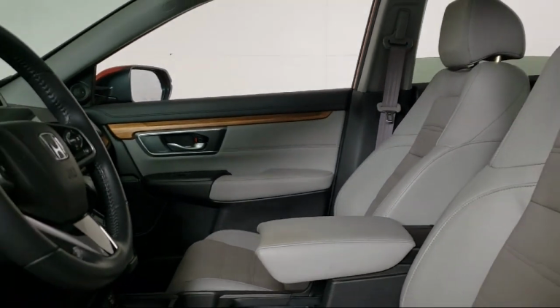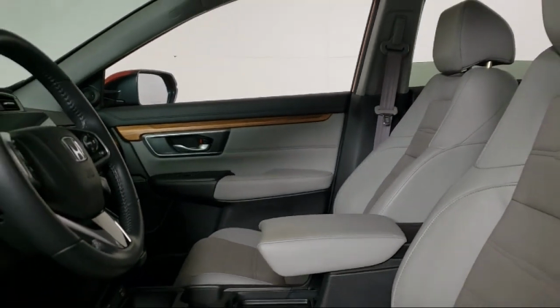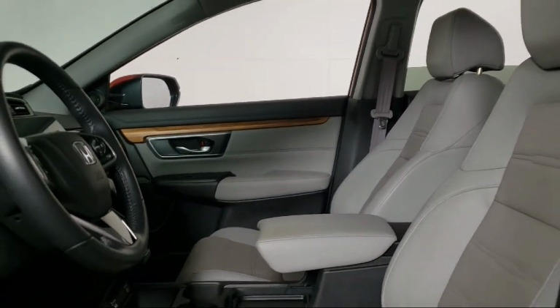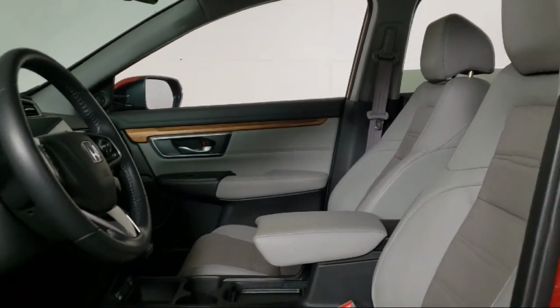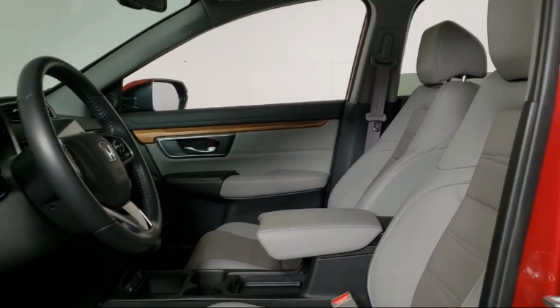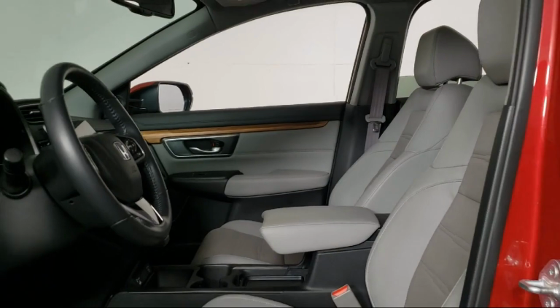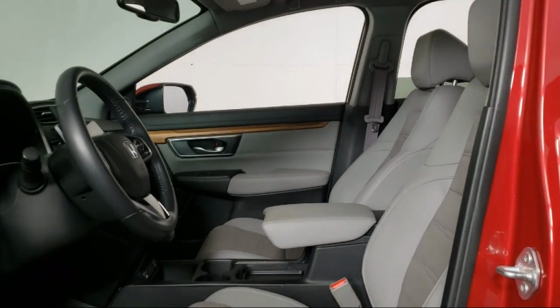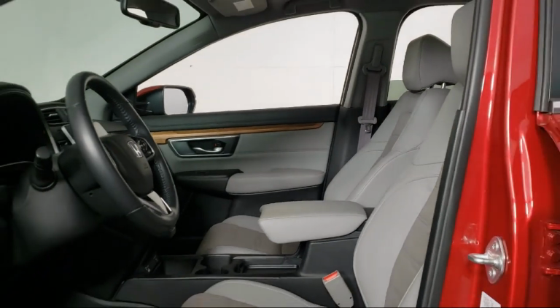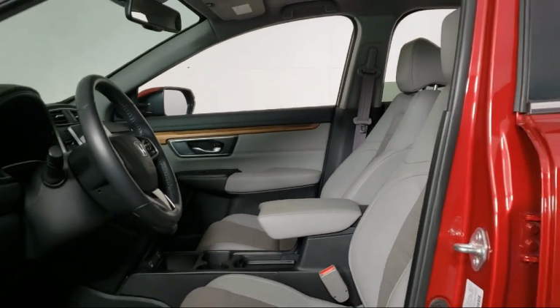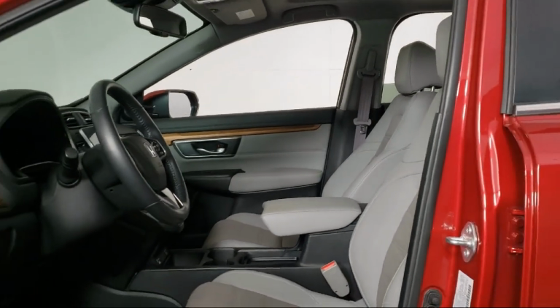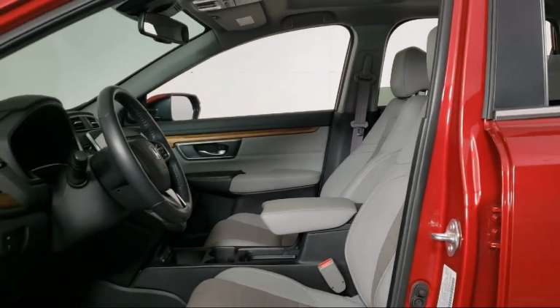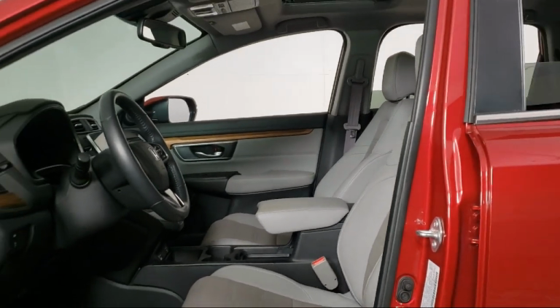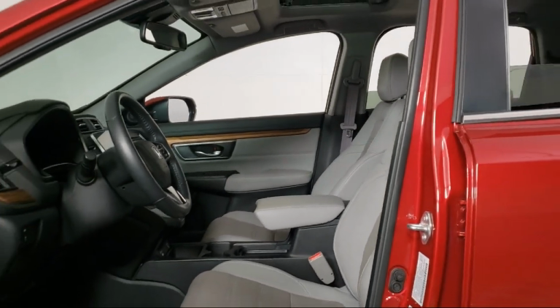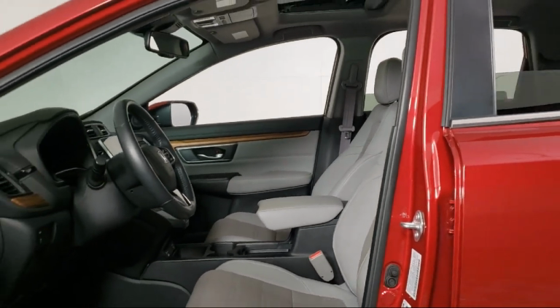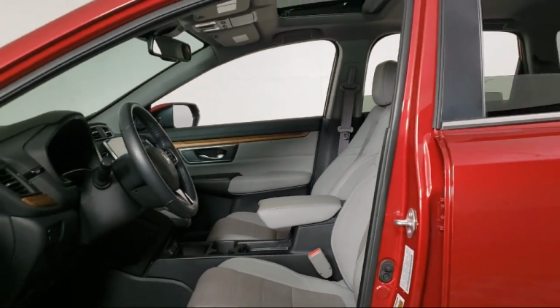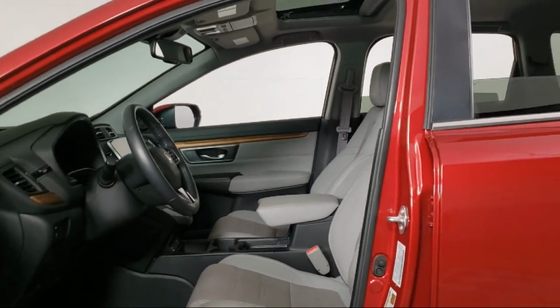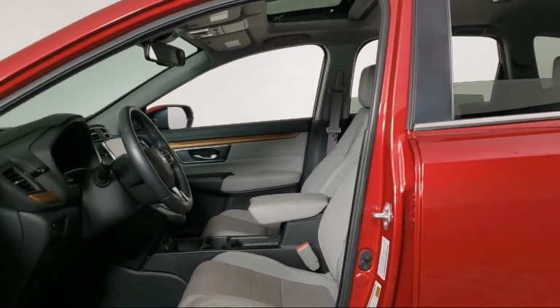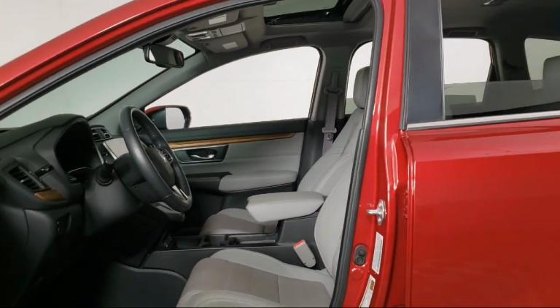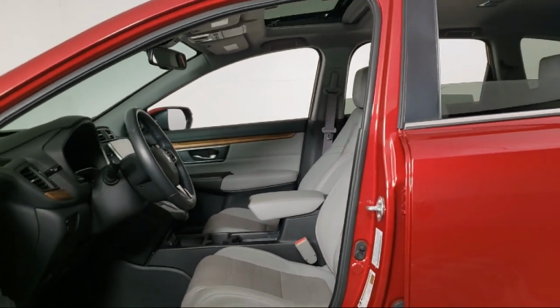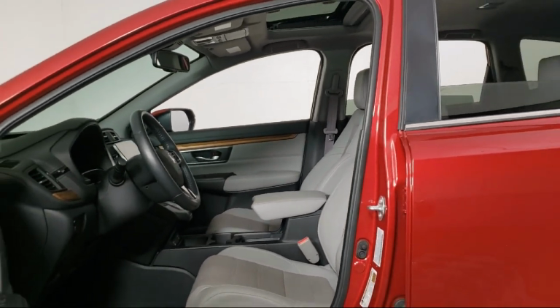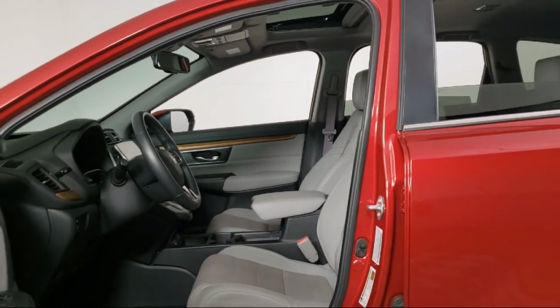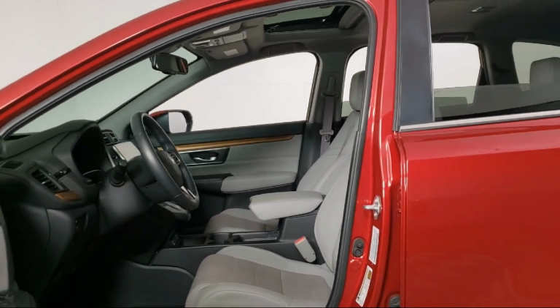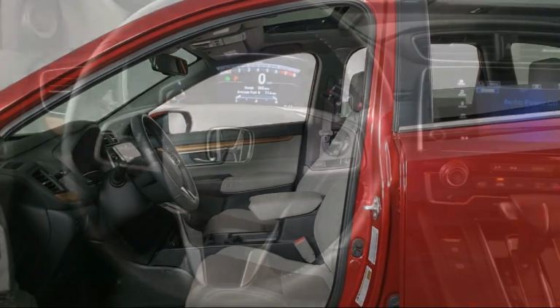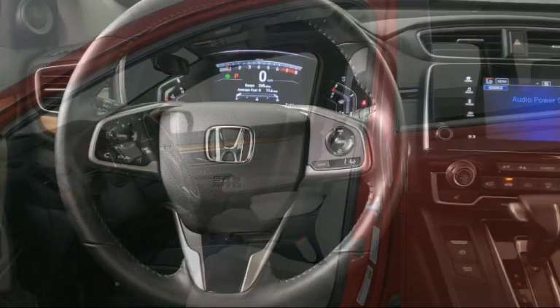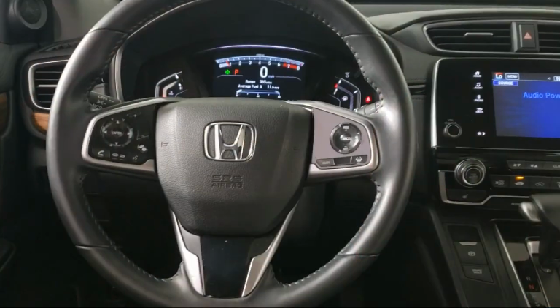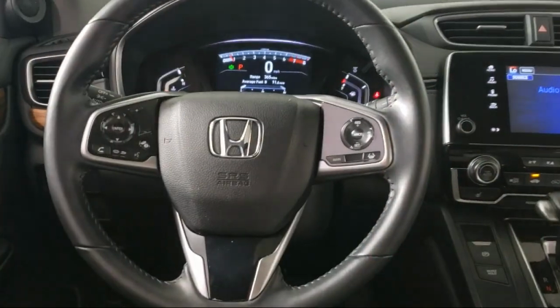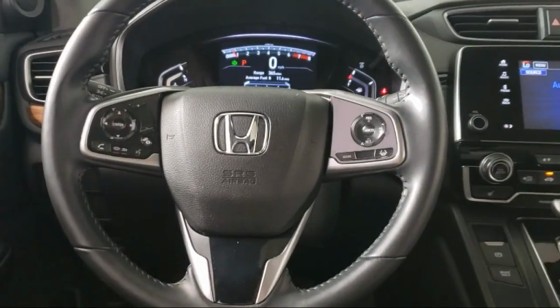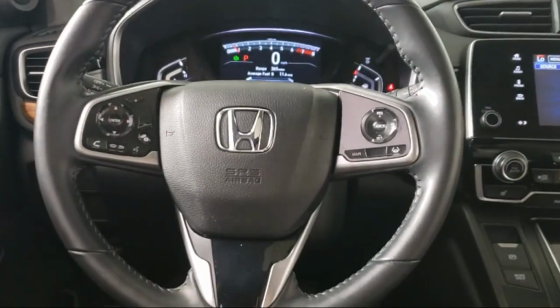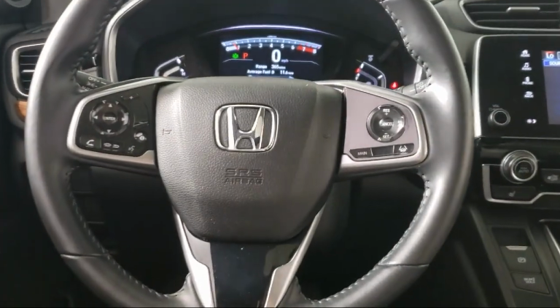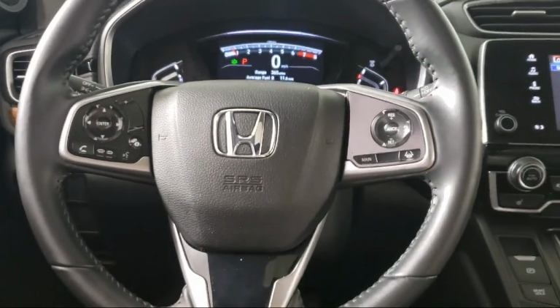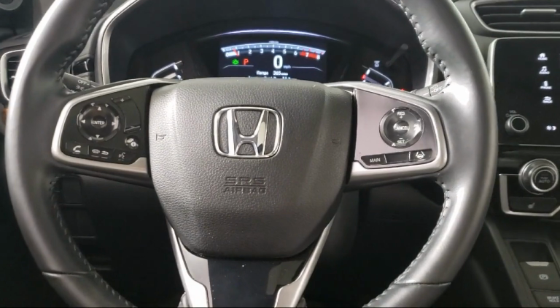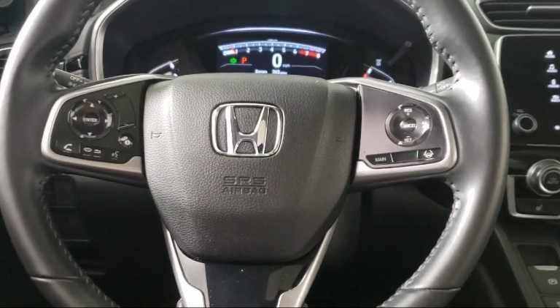Each vehicle goes through a rigorous safety inspection and is quality checked by our Senior Certified Master Technicians.